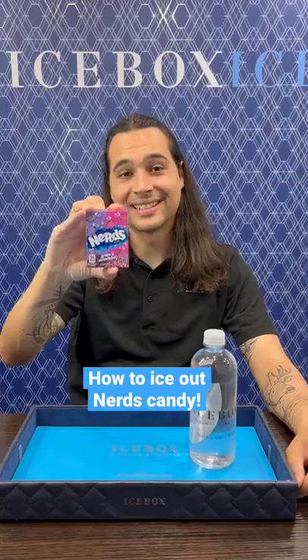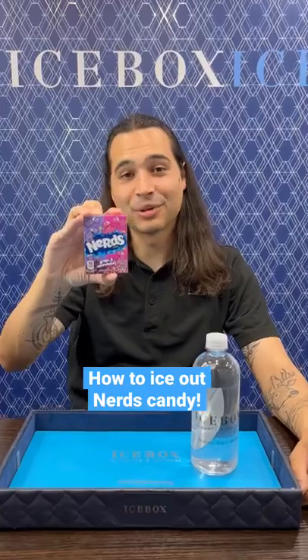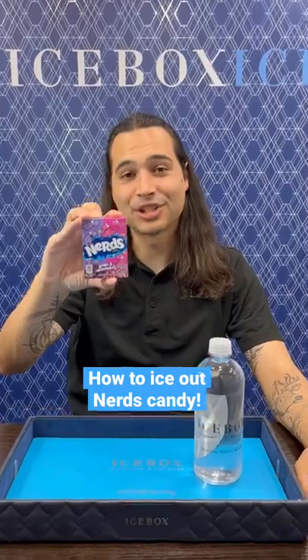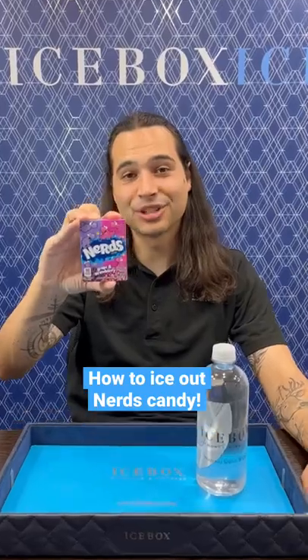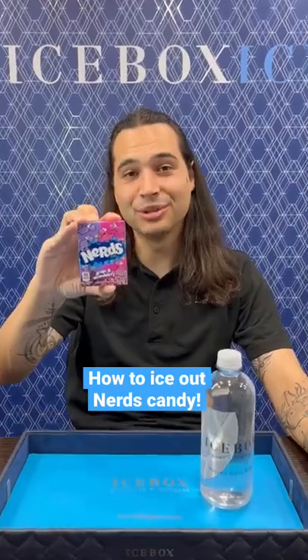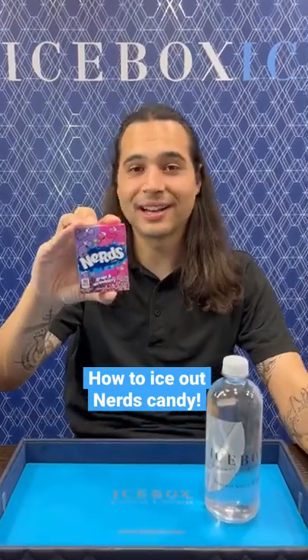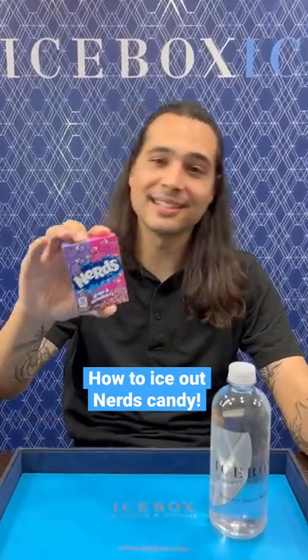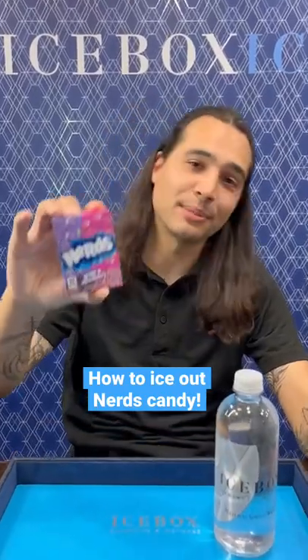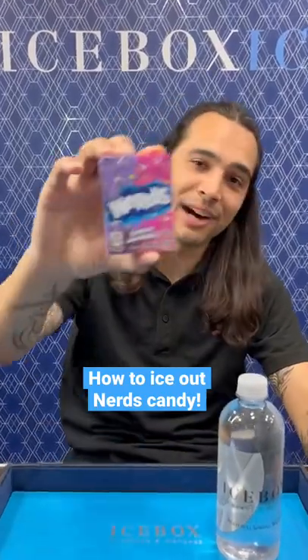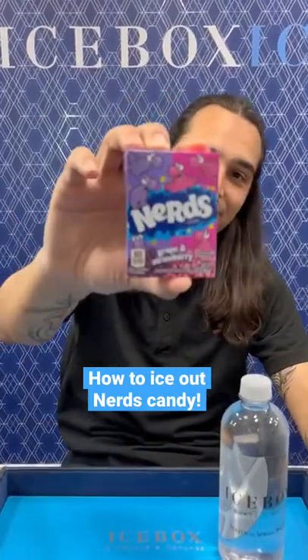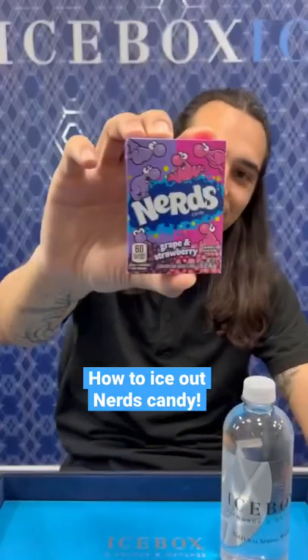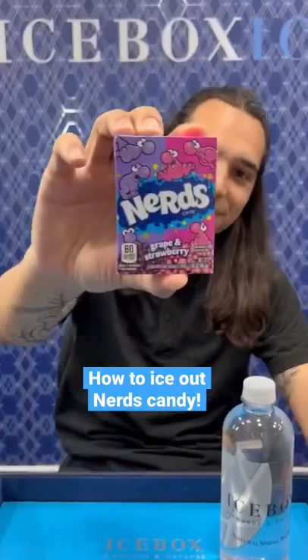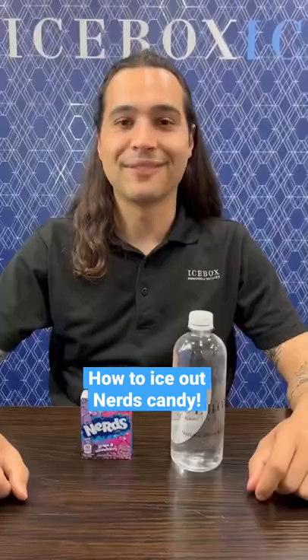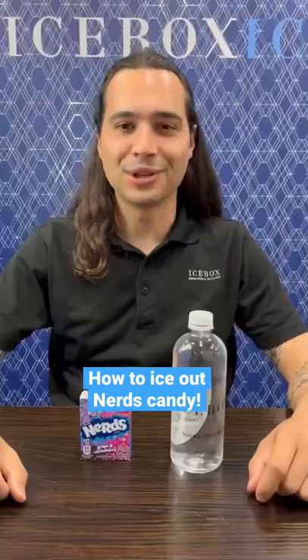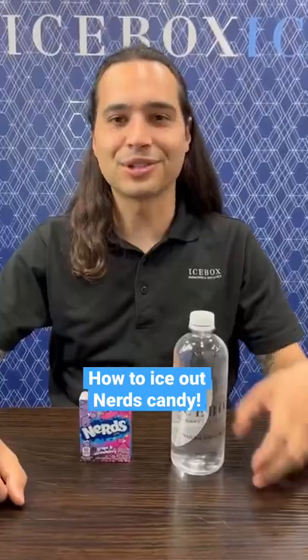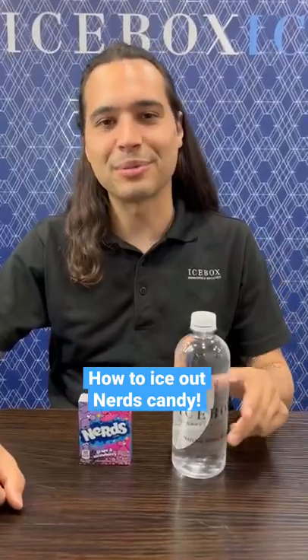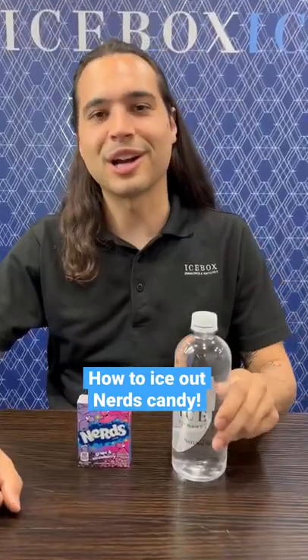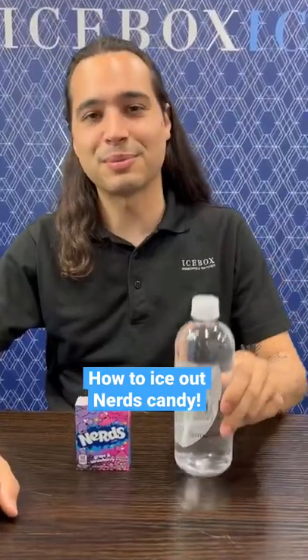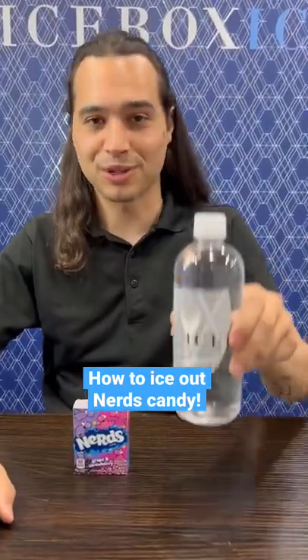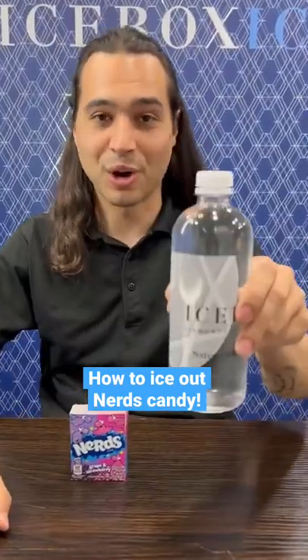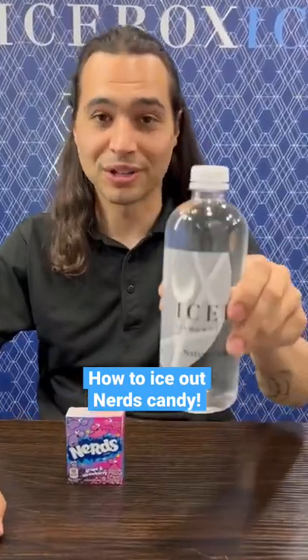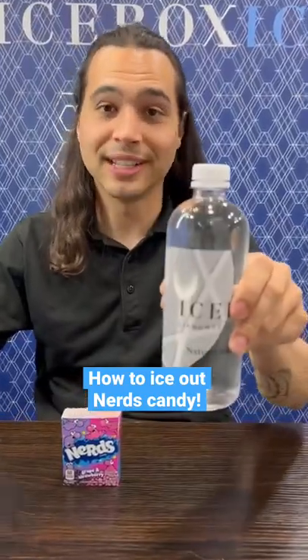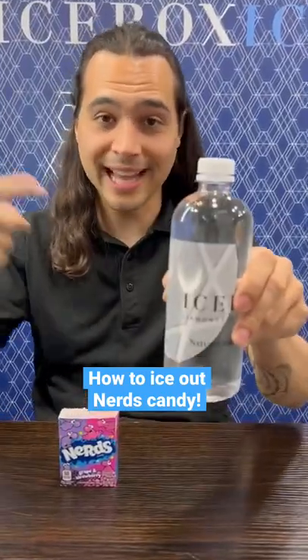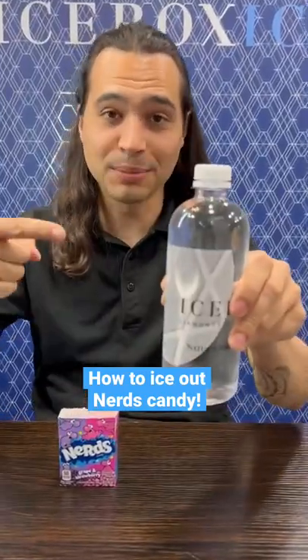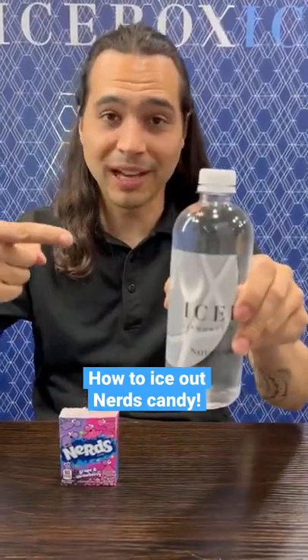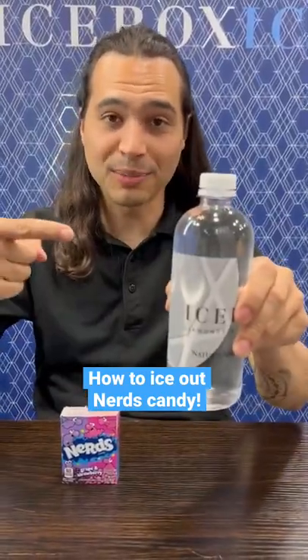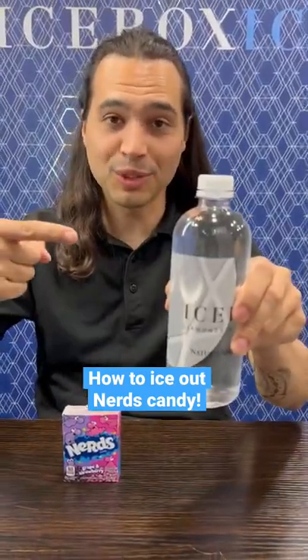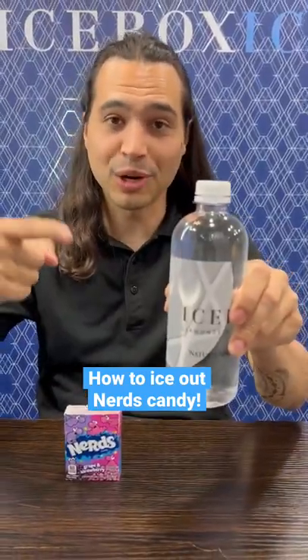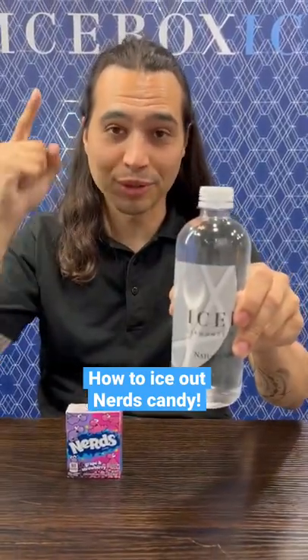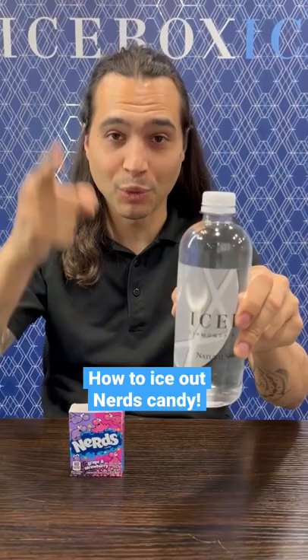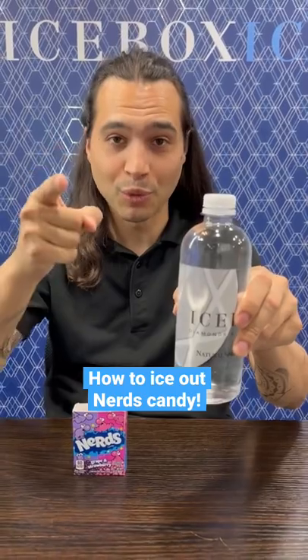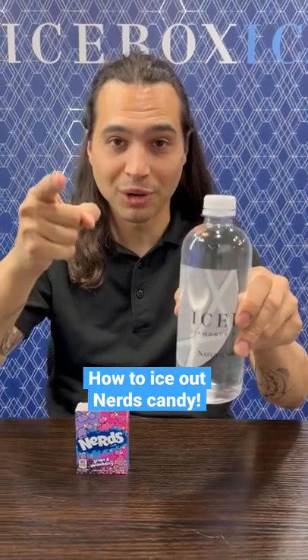Today we're going to show you how to ice out a box of Nerds. First, grab your icebox water. It has to be icebox water or it won't work.